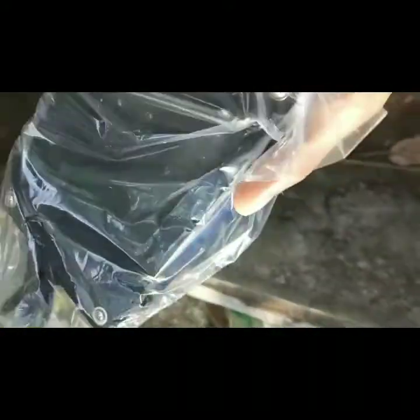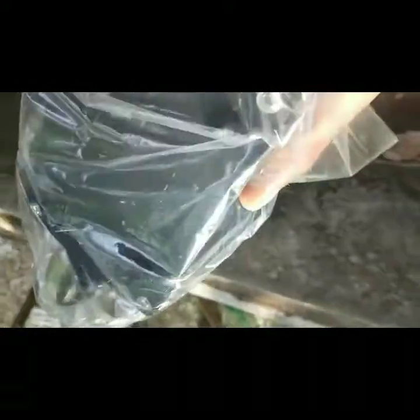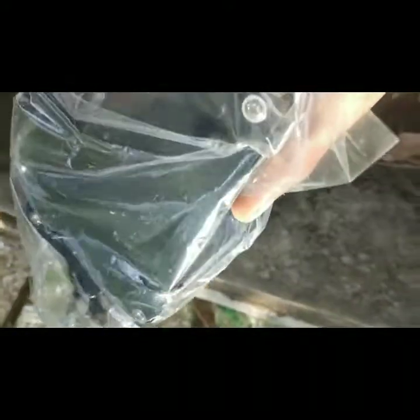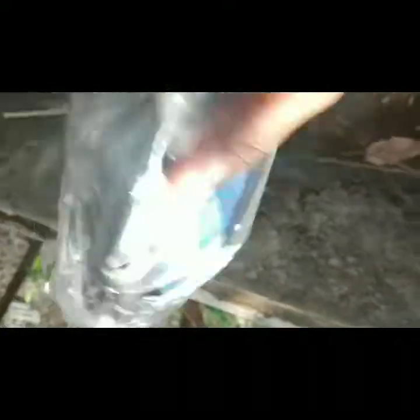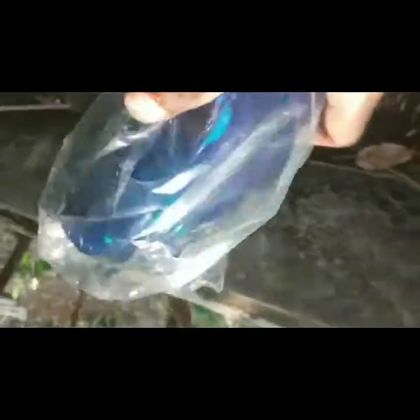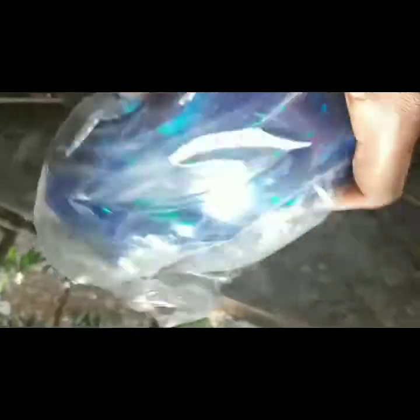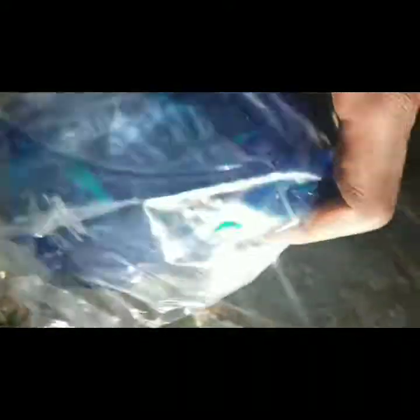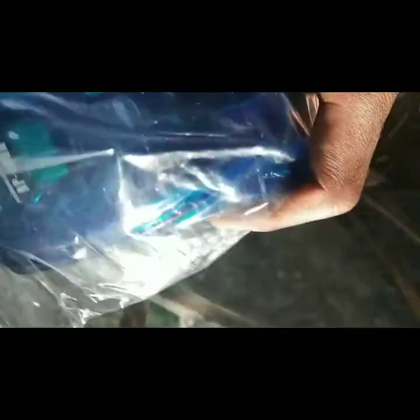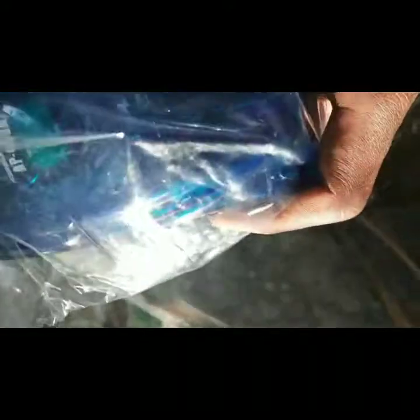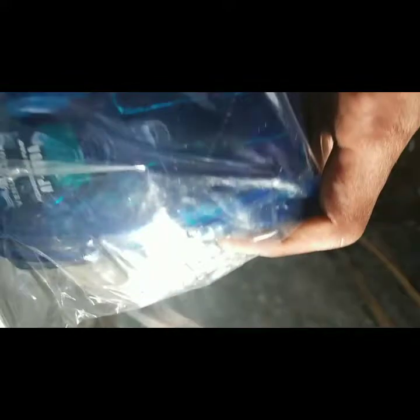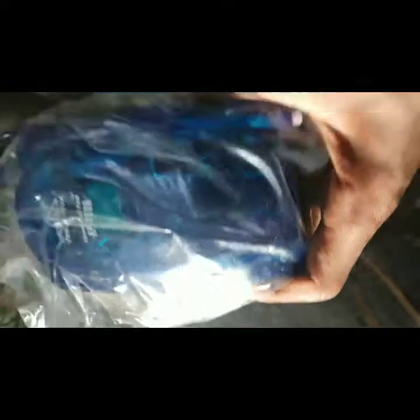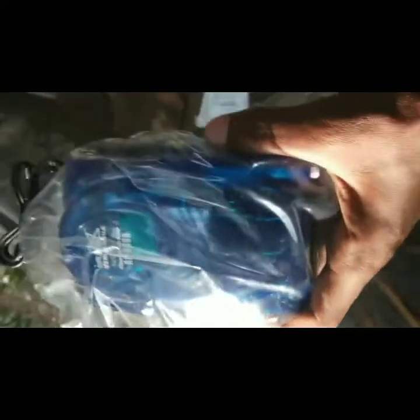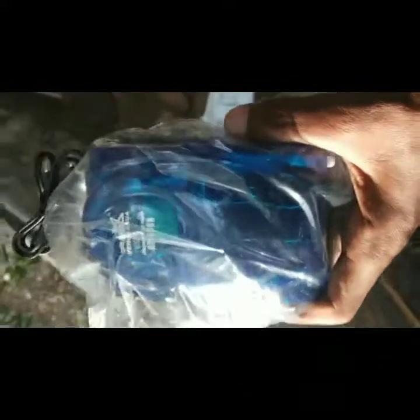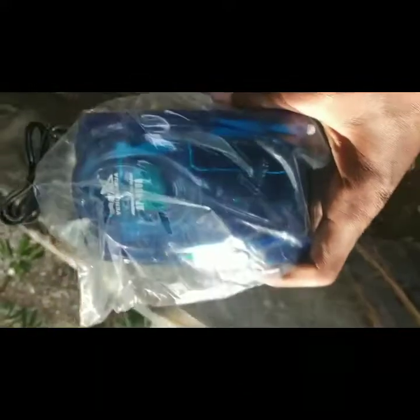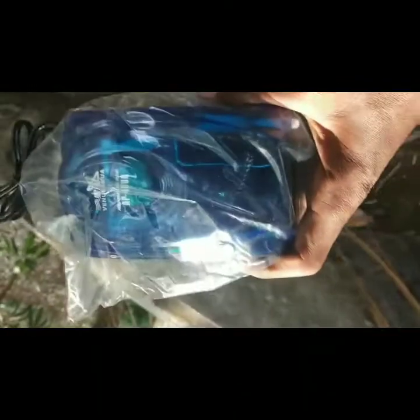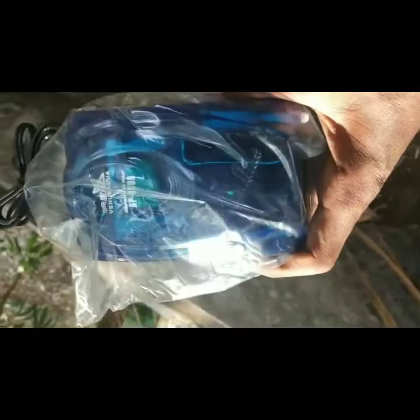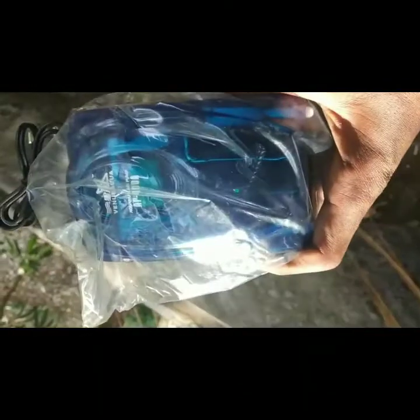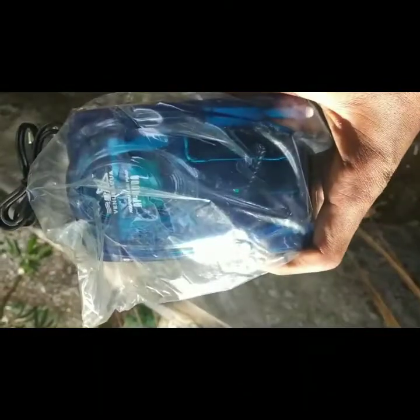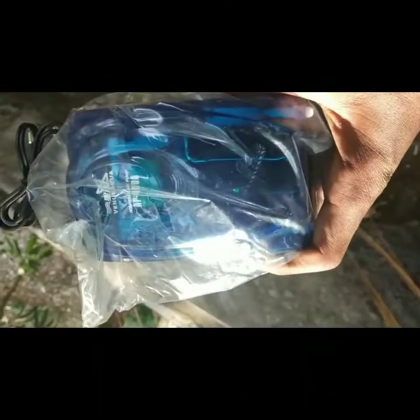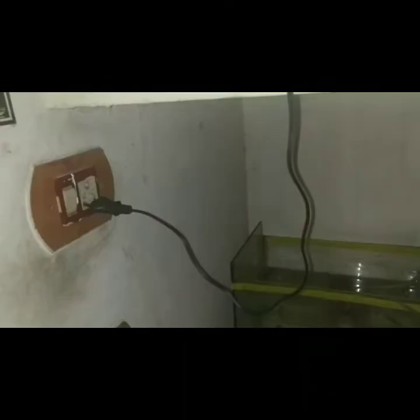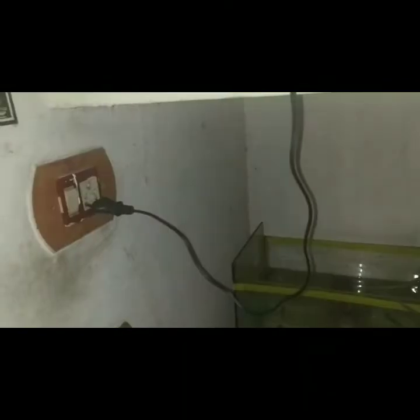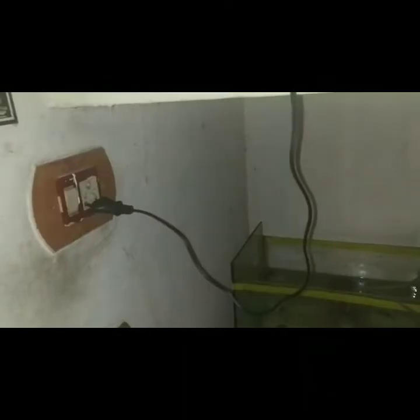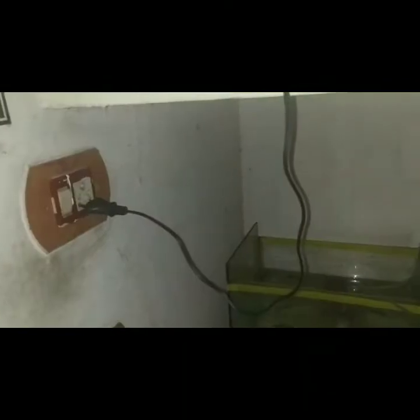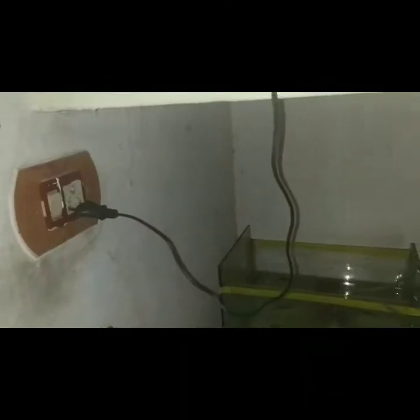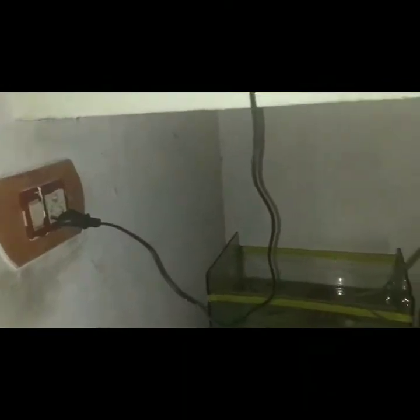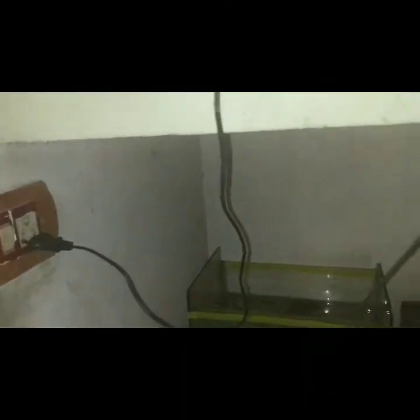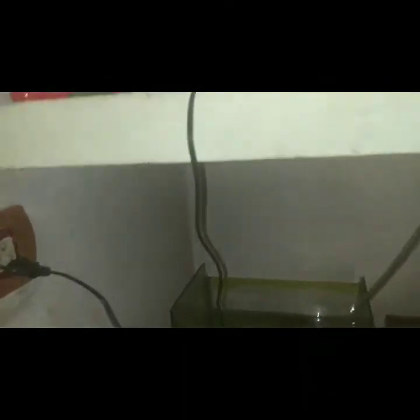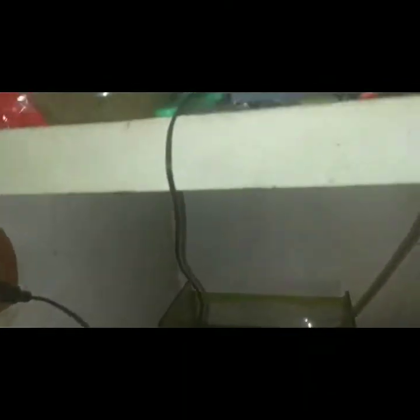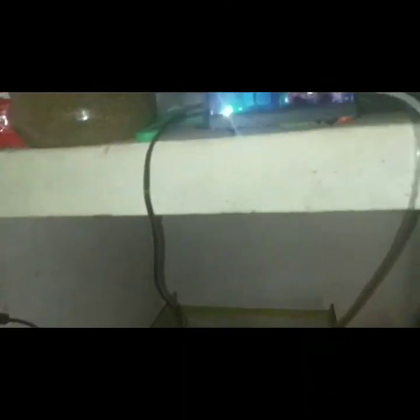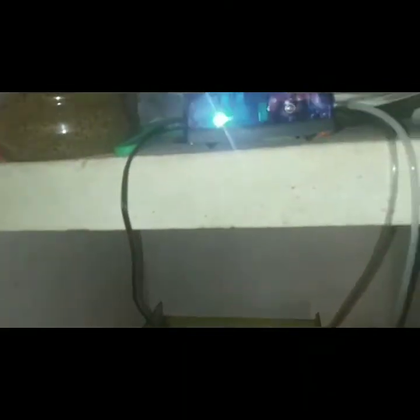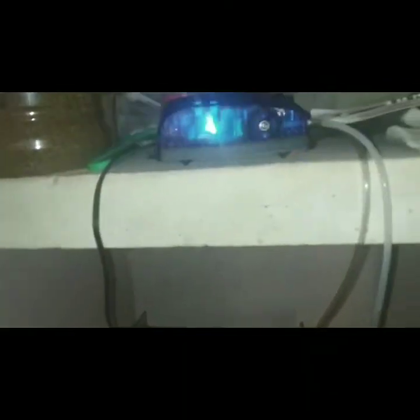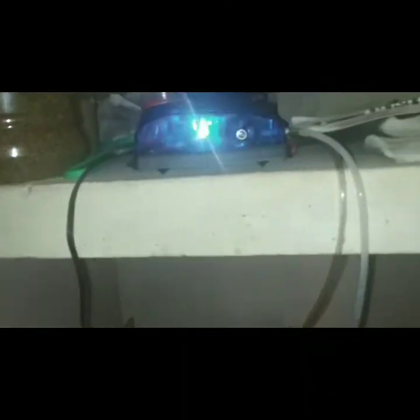Now we are working on this. Today we have a good work. Here is our air pump.